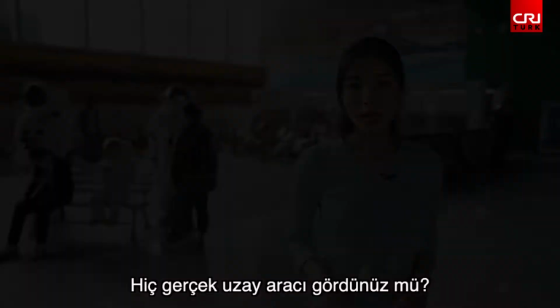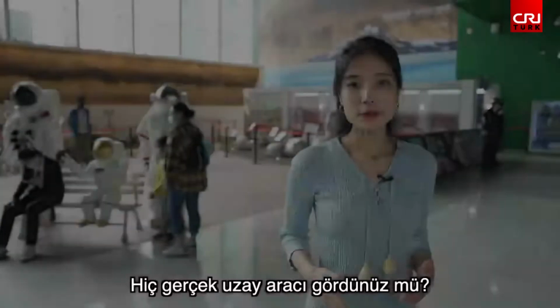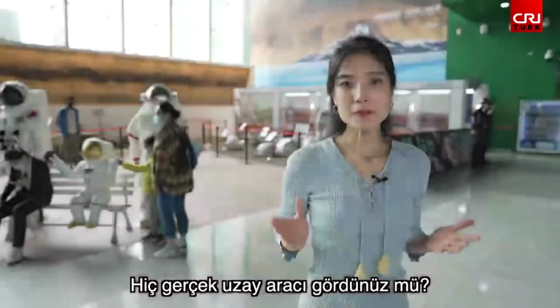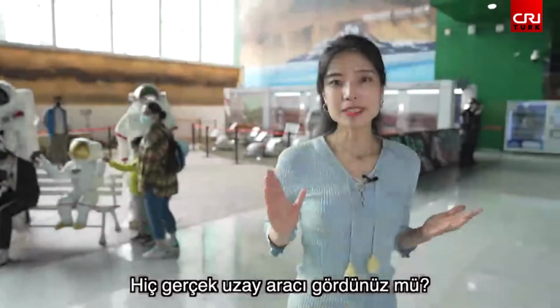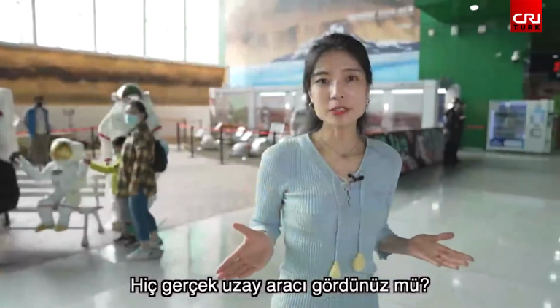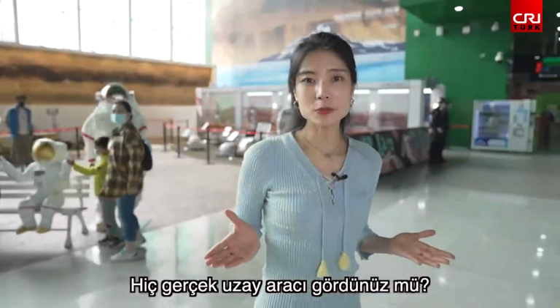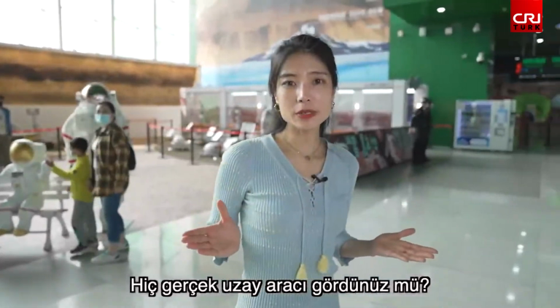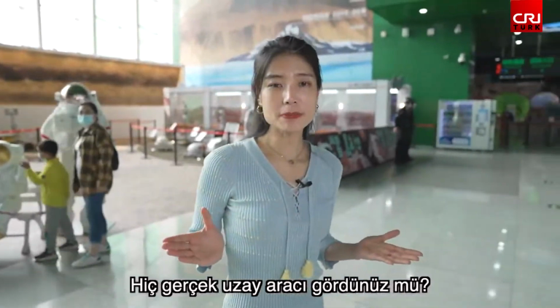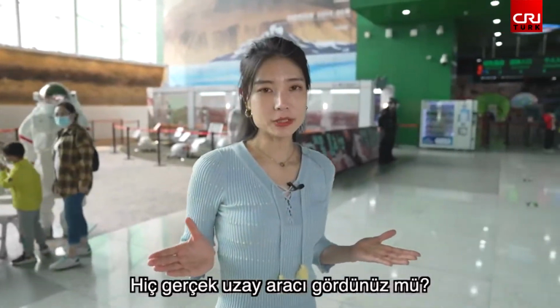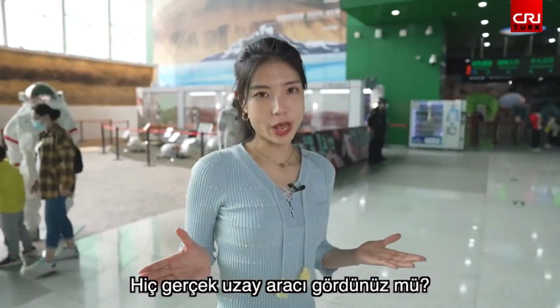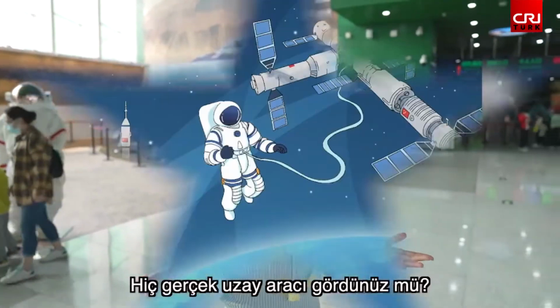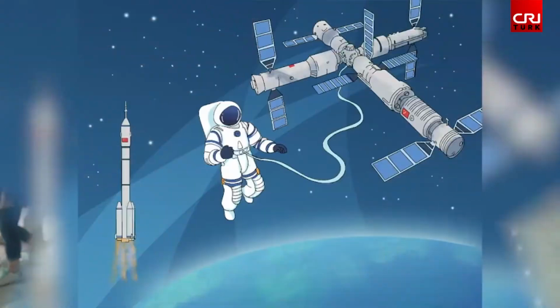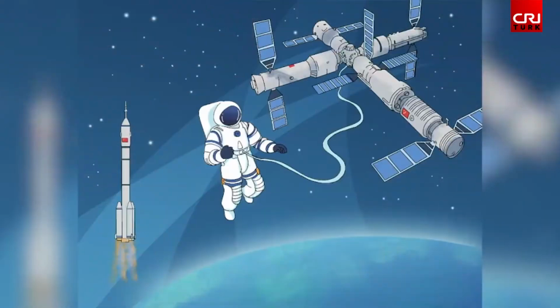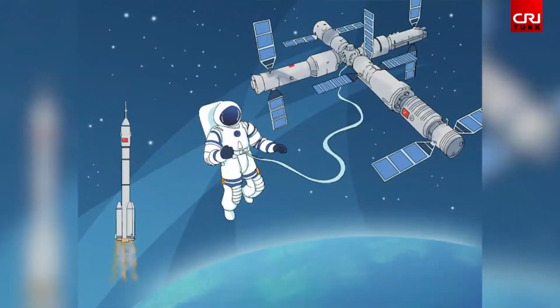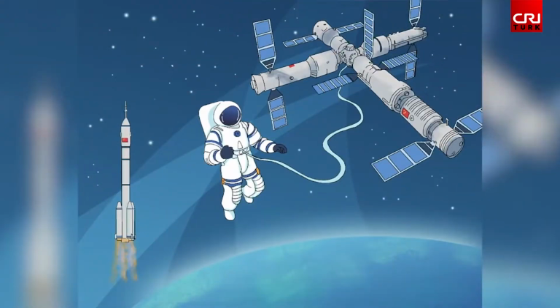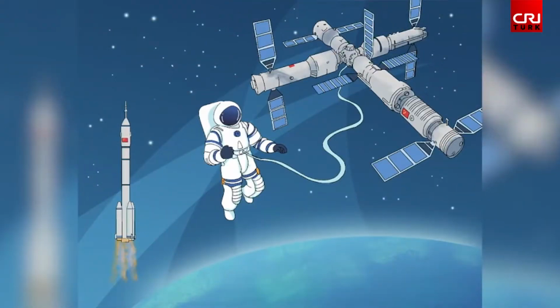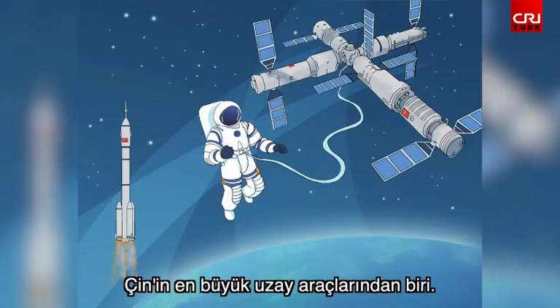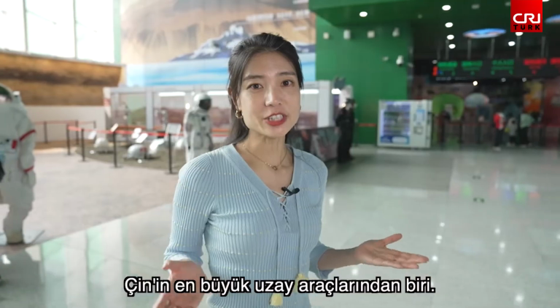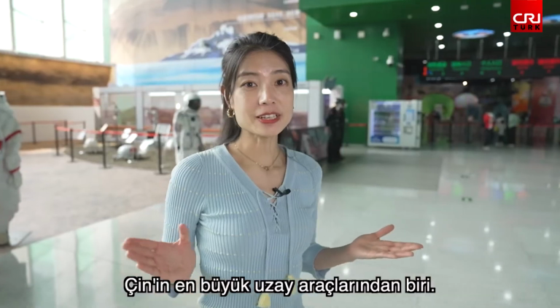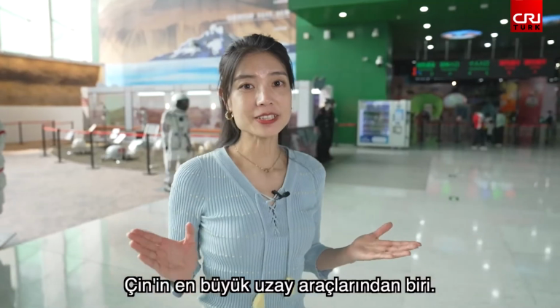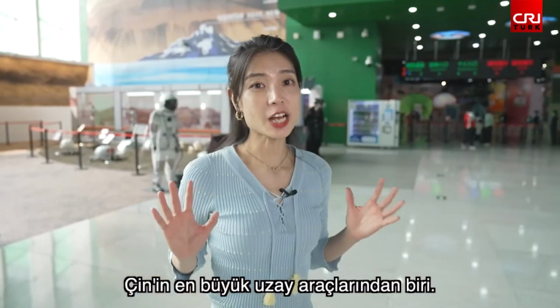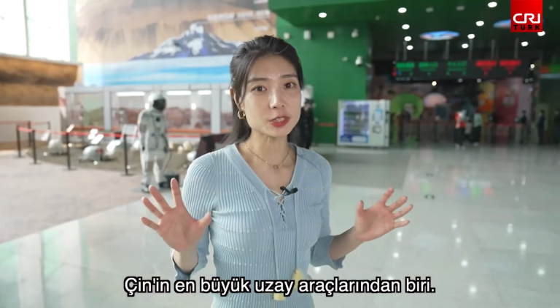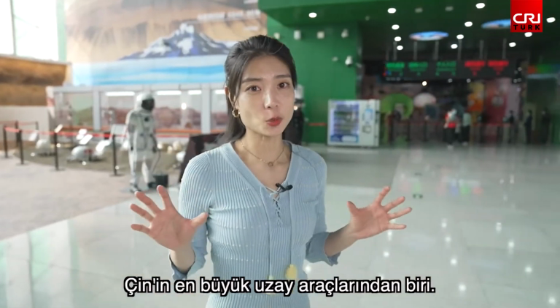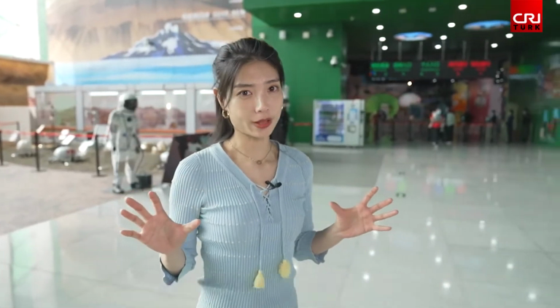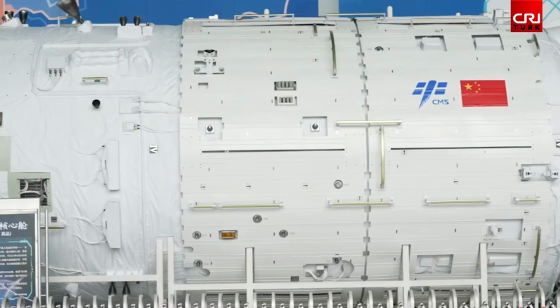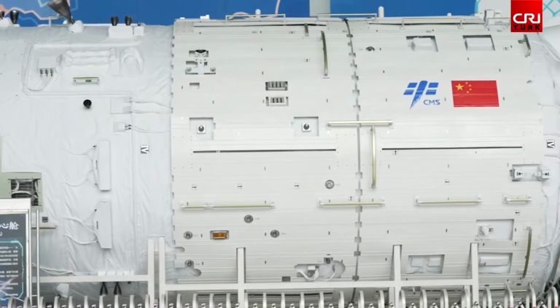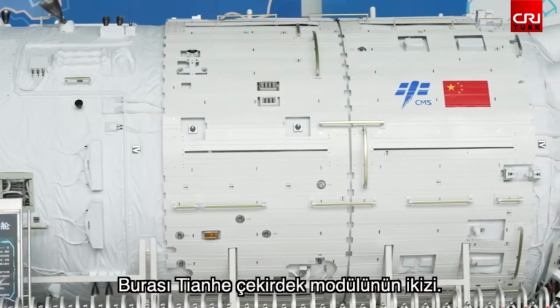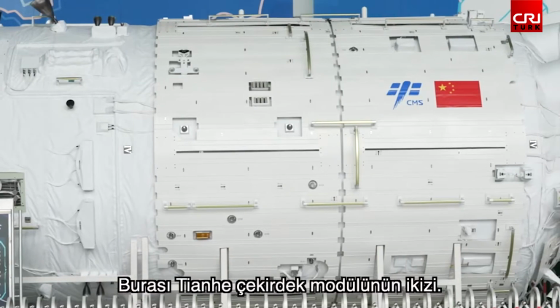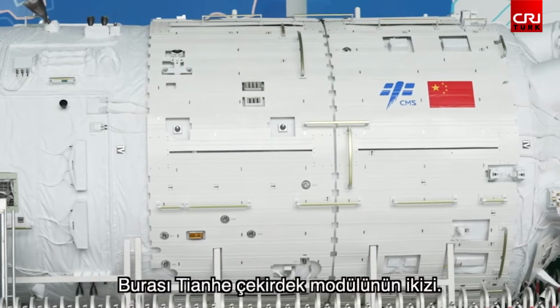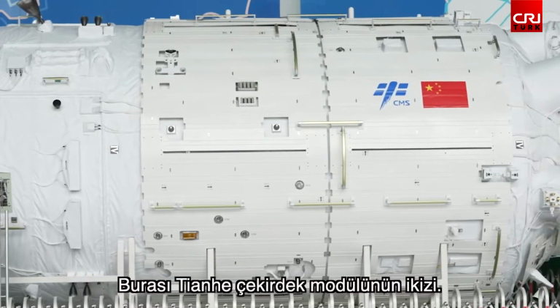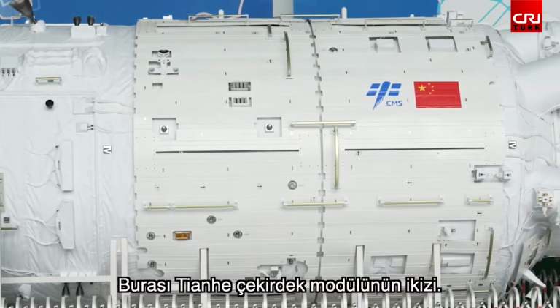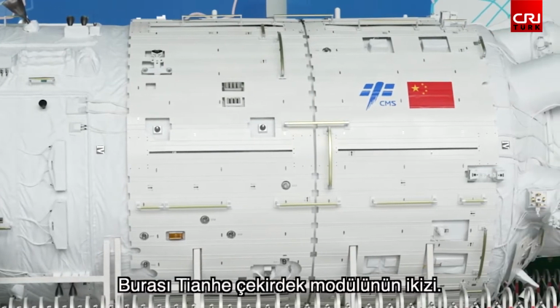Have you ever seen a real spacecraft? This is China's largest one, the Tianhe Core module.